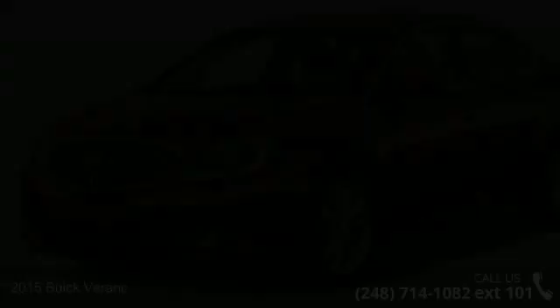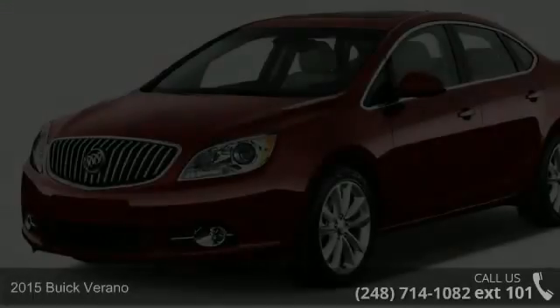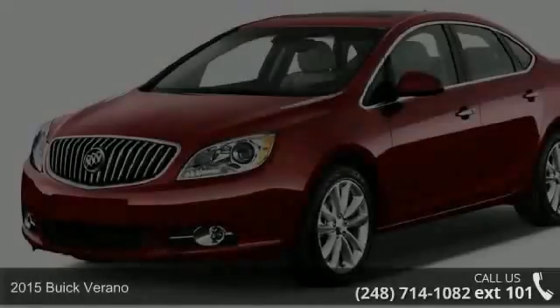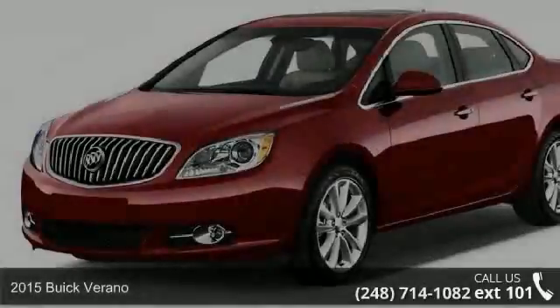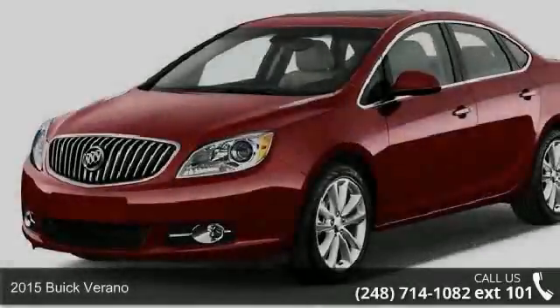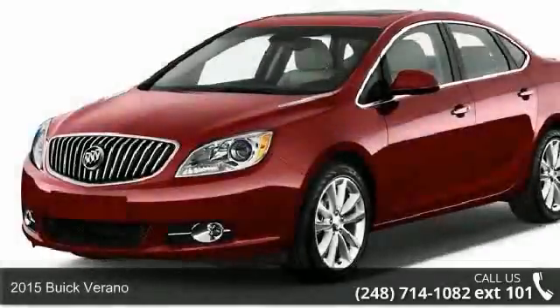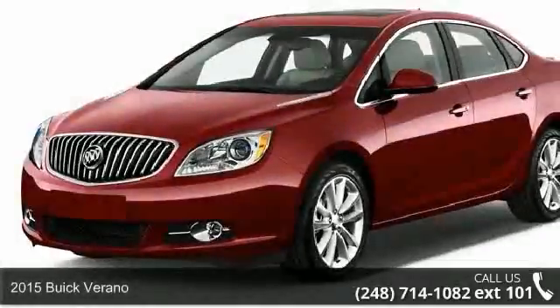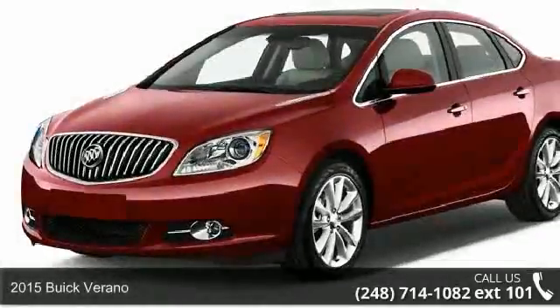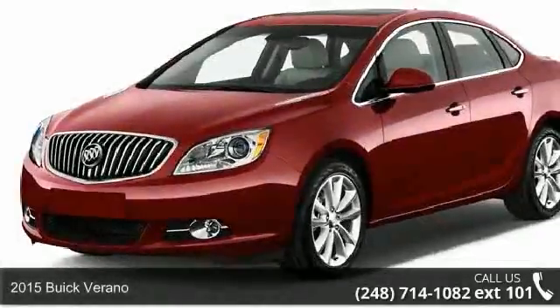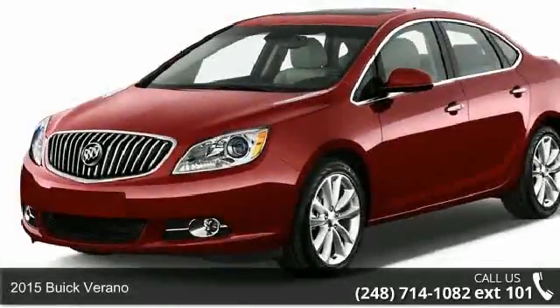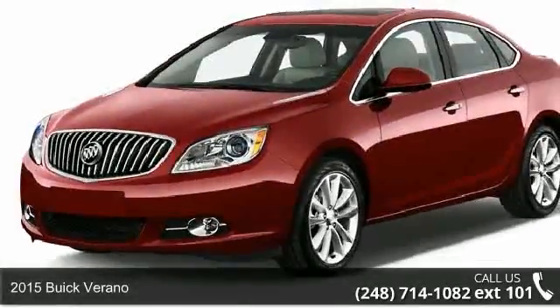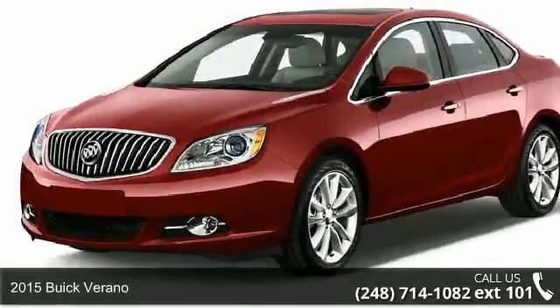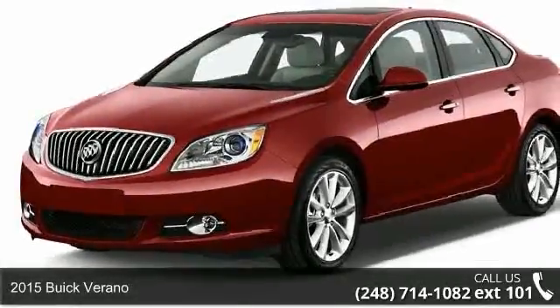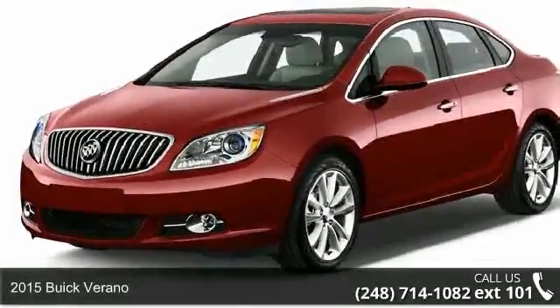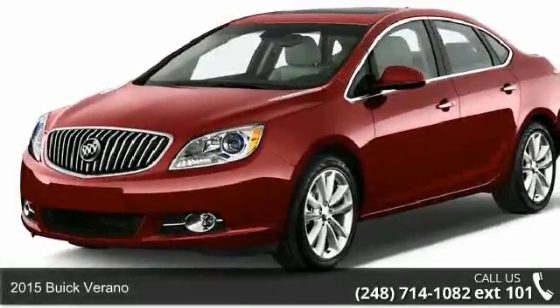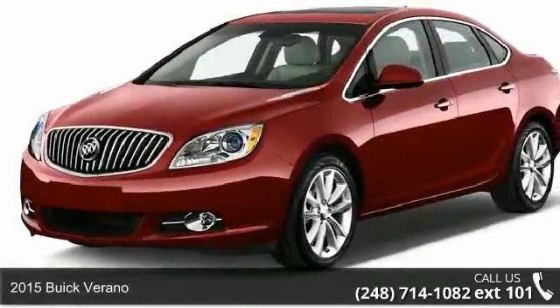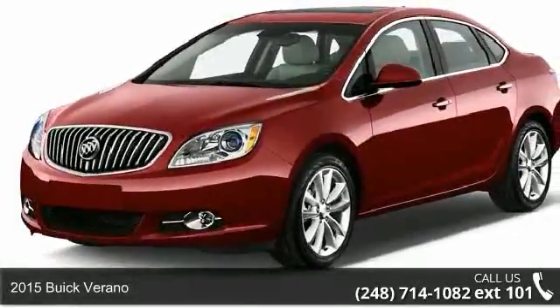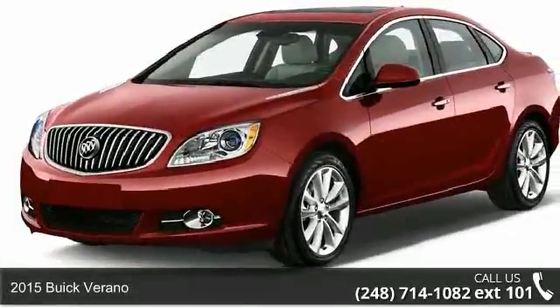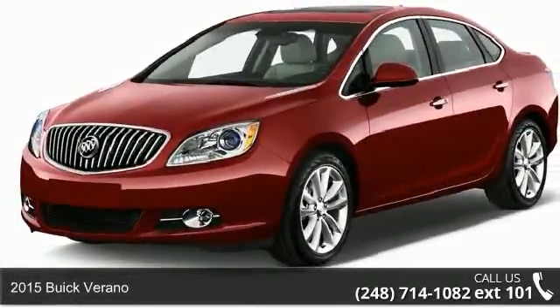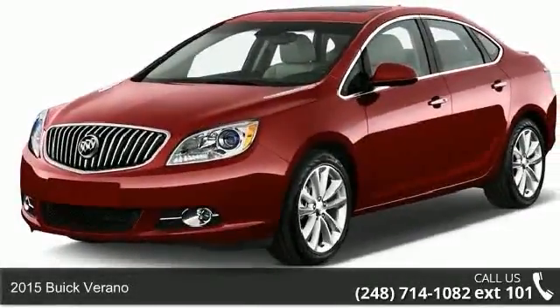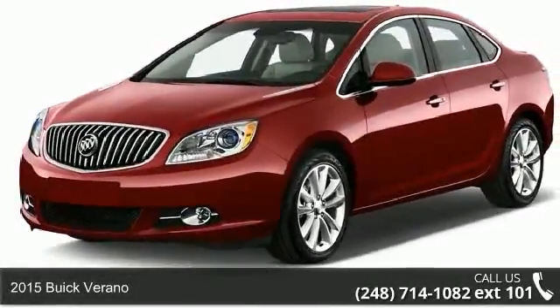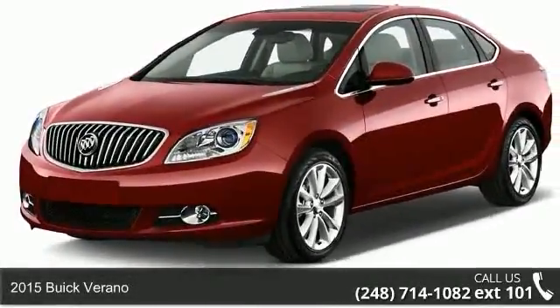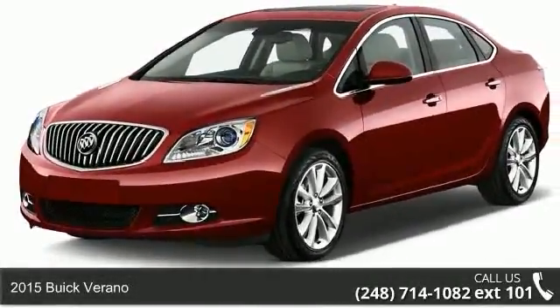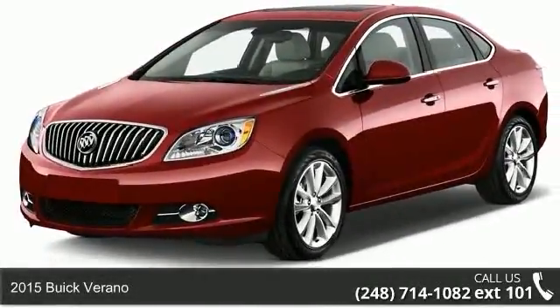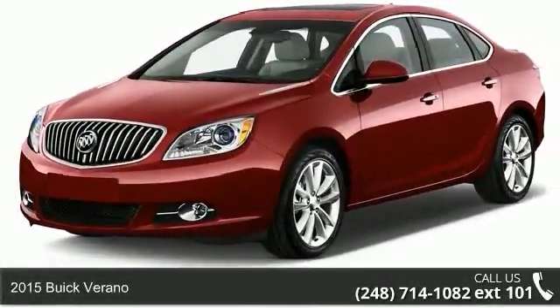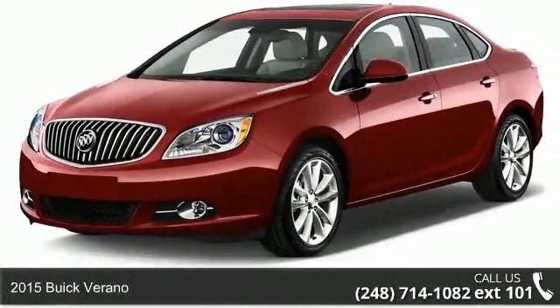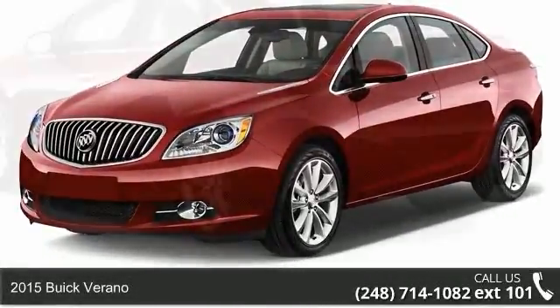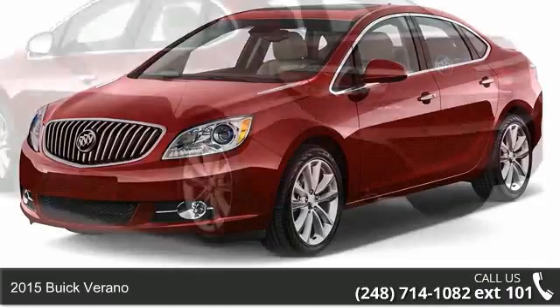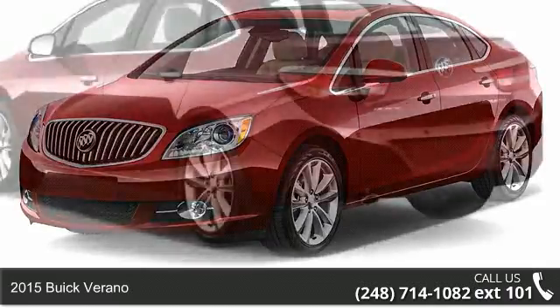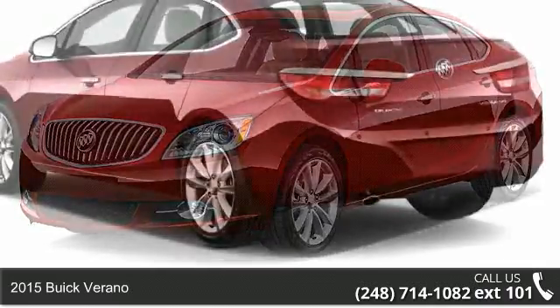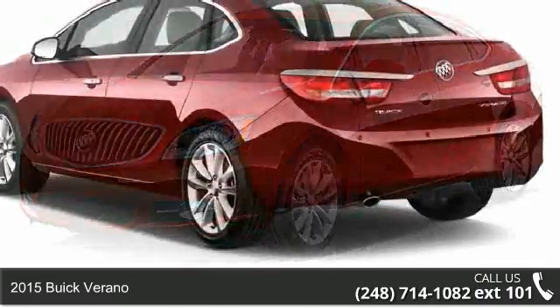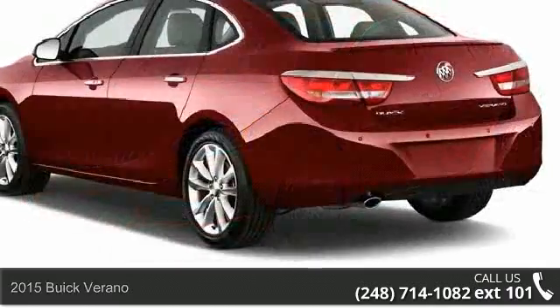Arrive in style with this 2015 Buick Verona. This may be the set of wheels you've been looking for.